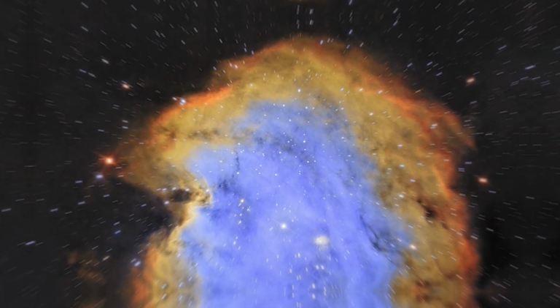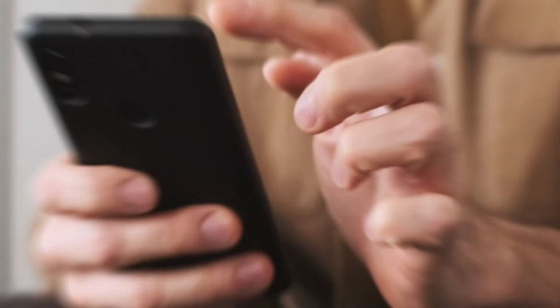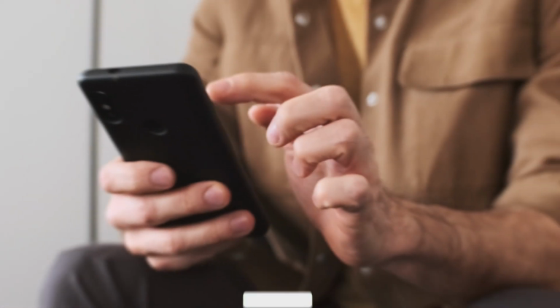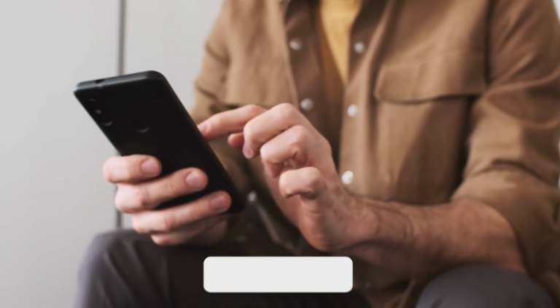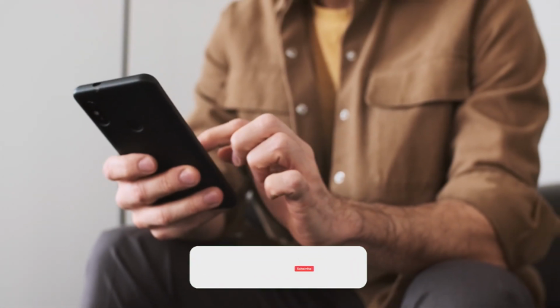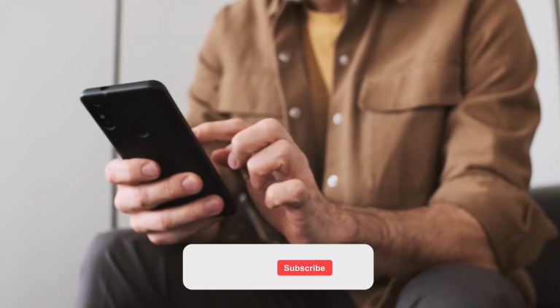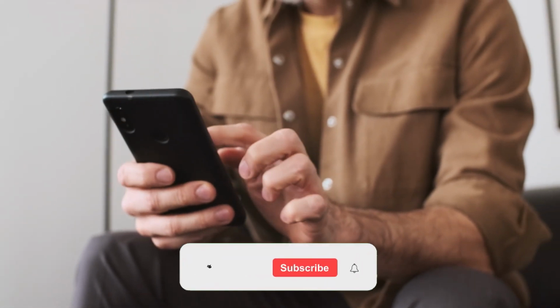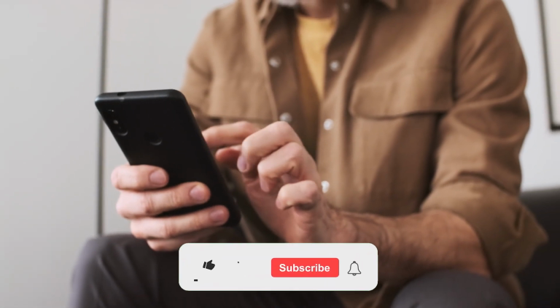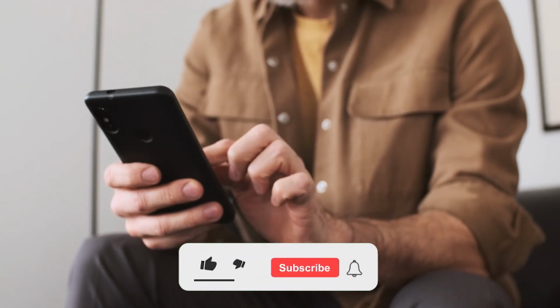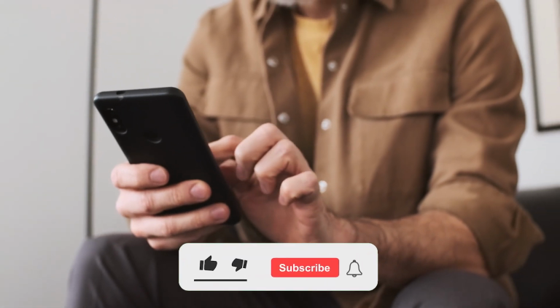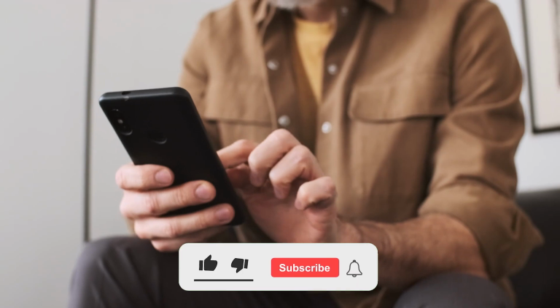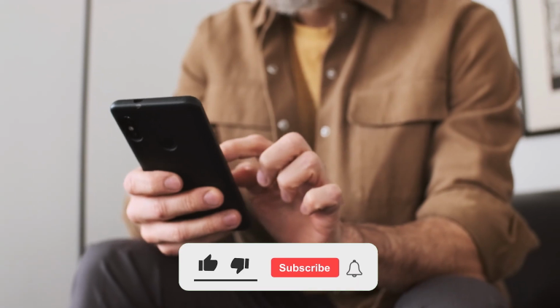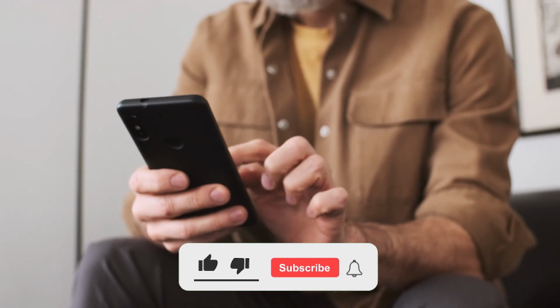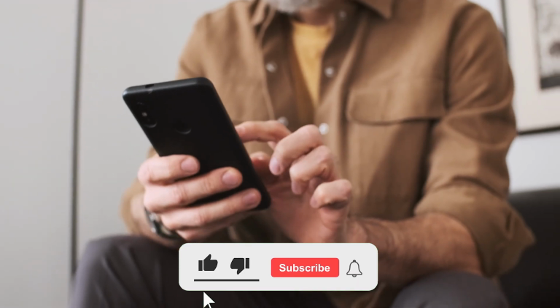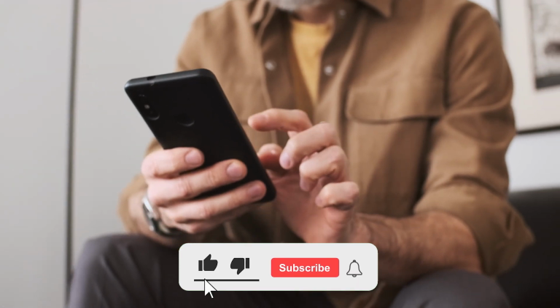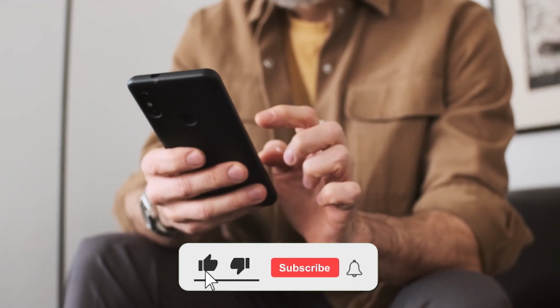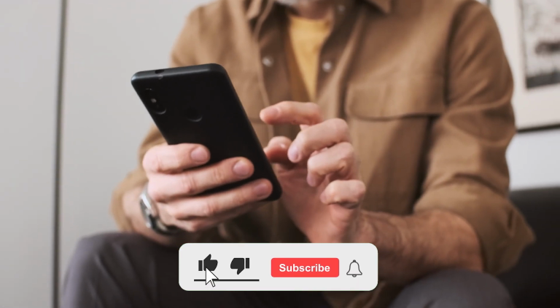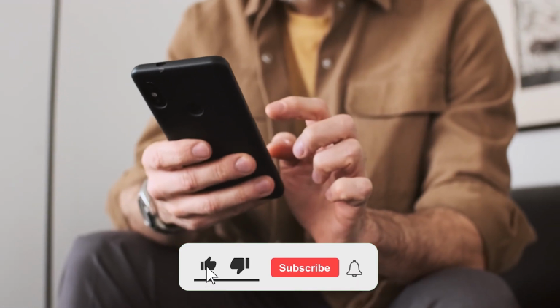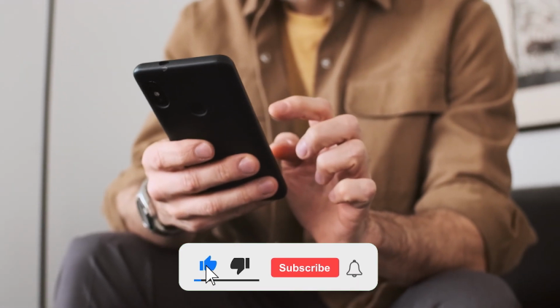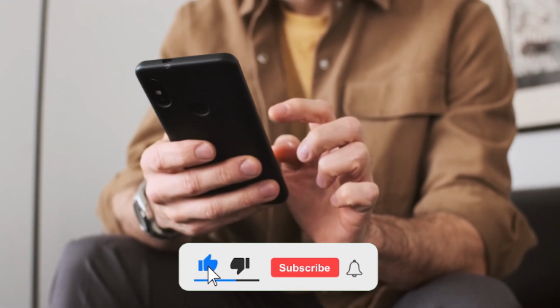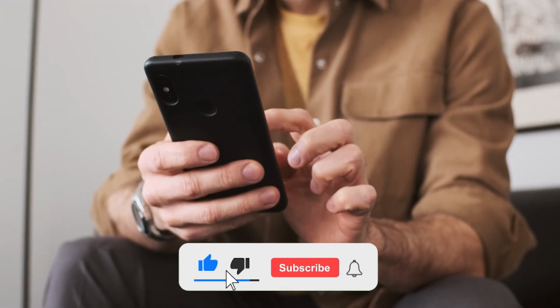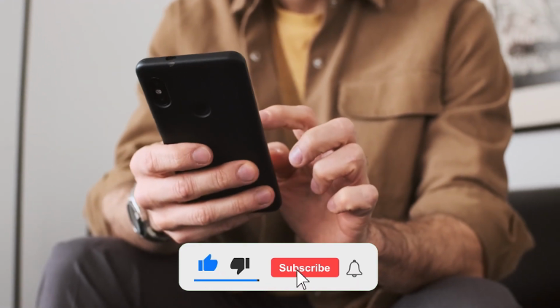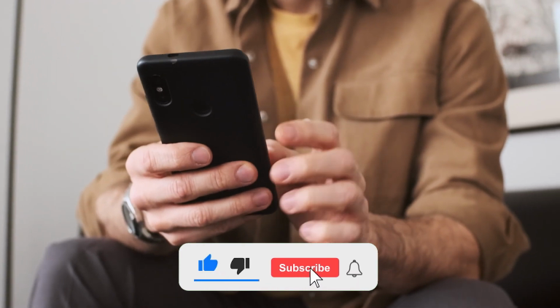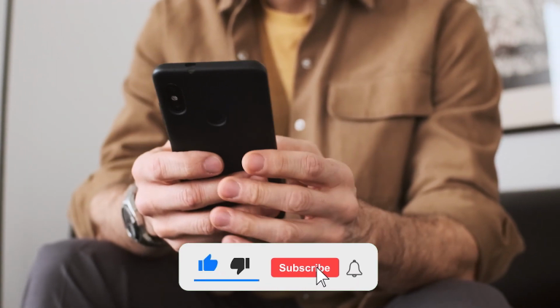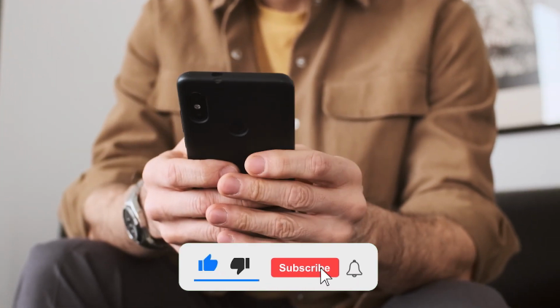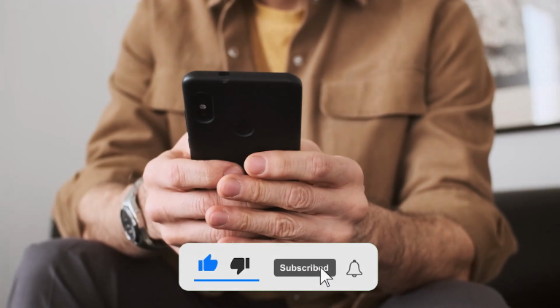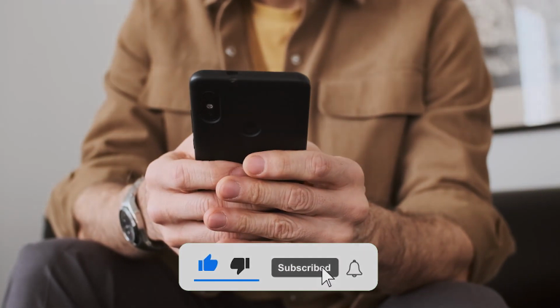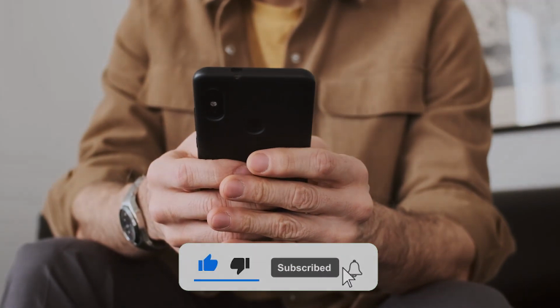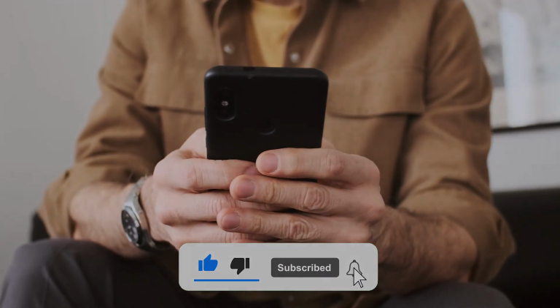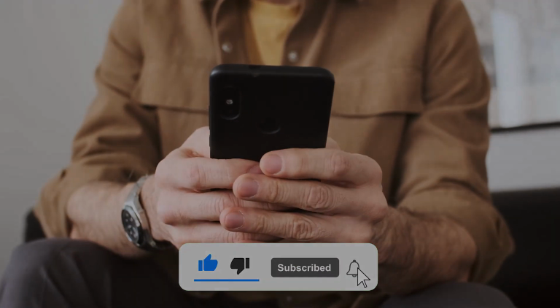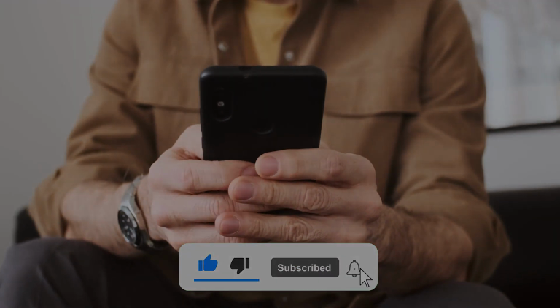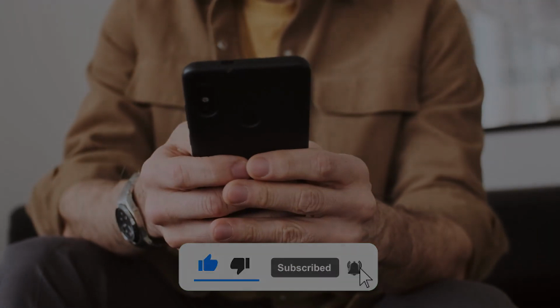If you enjoyed the video, don't forget to smash that like button and subscribe to the channel for more tech videos.